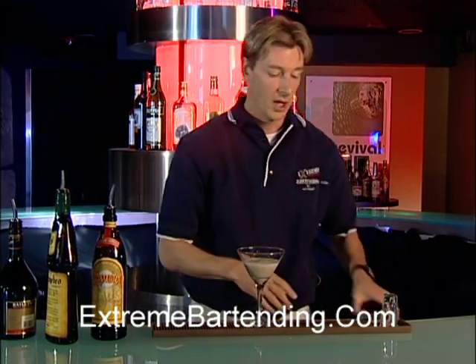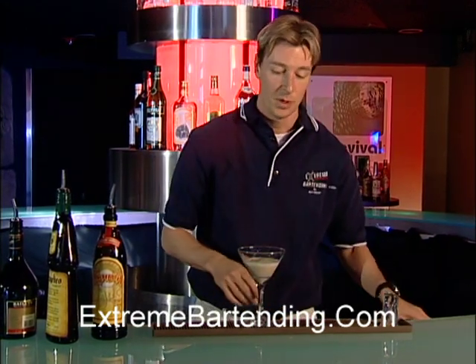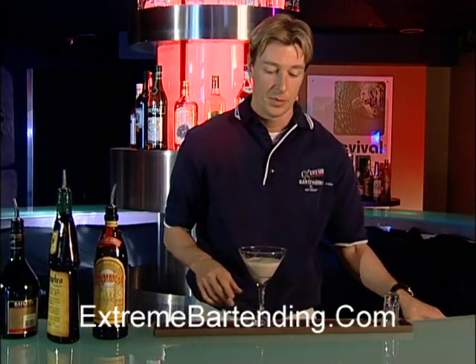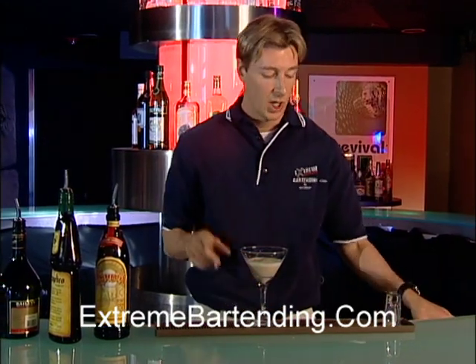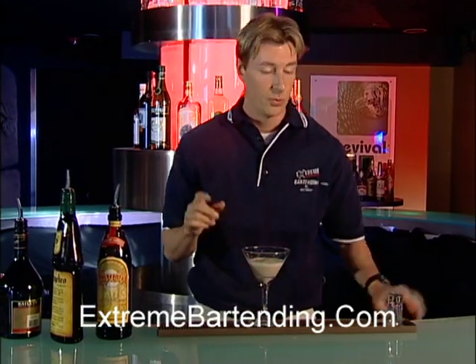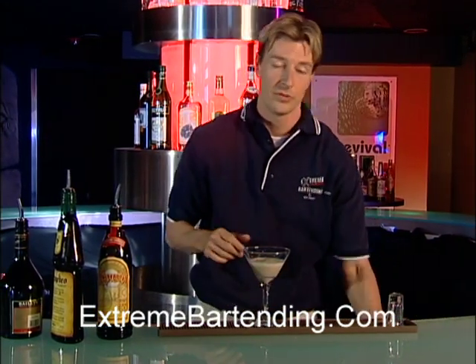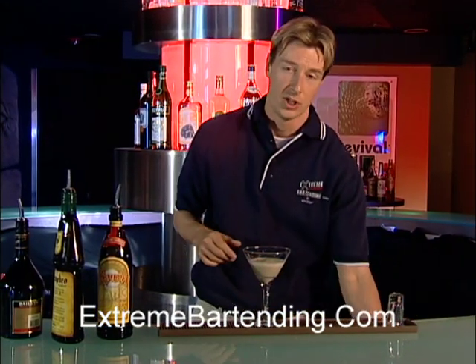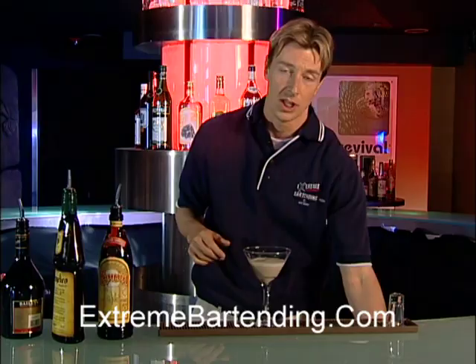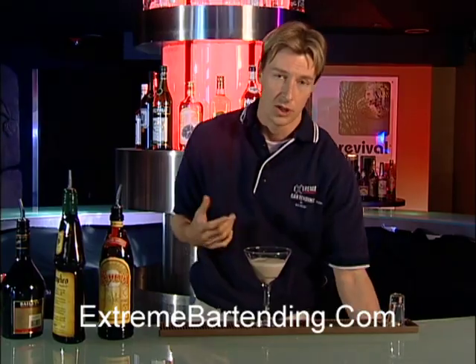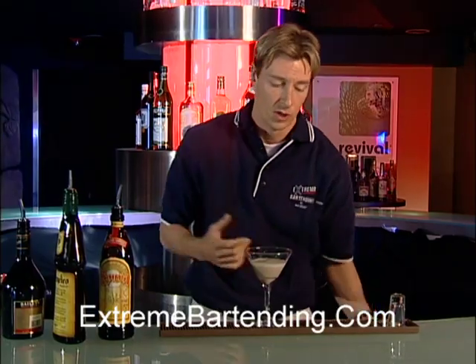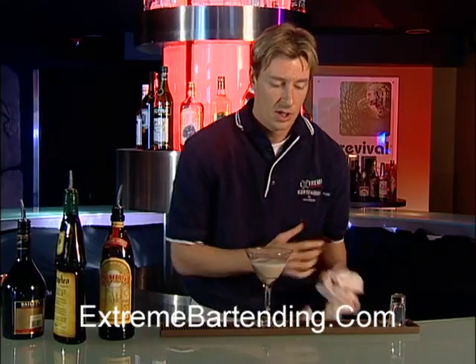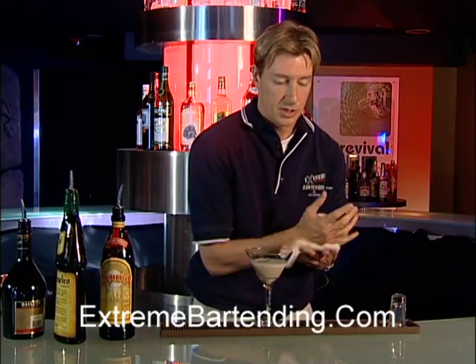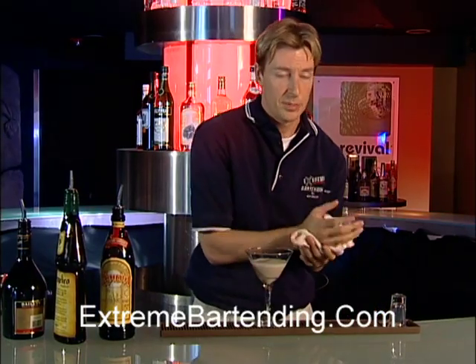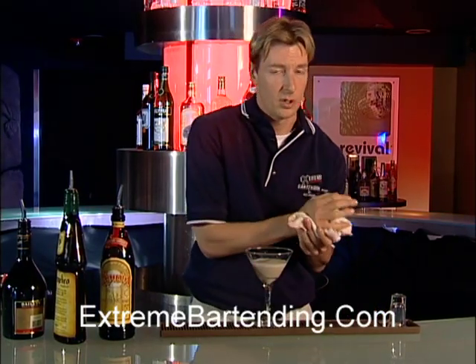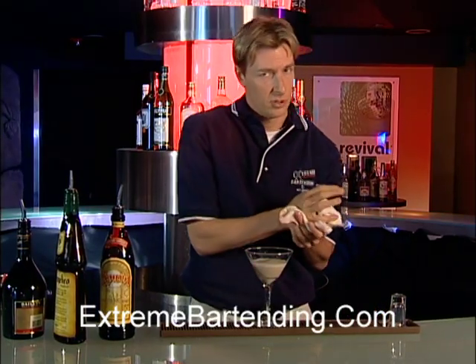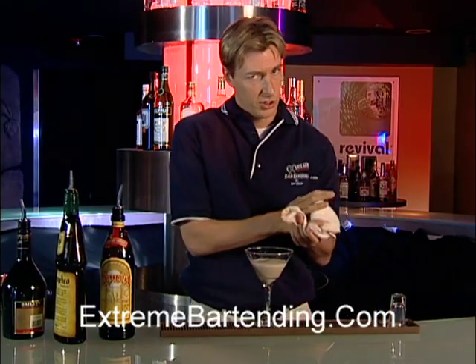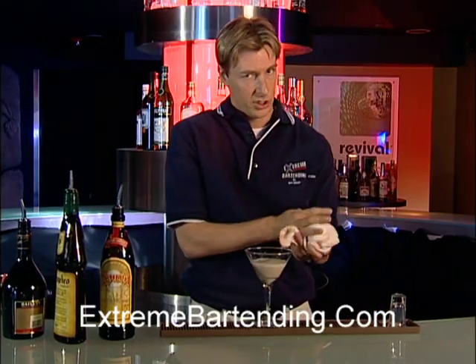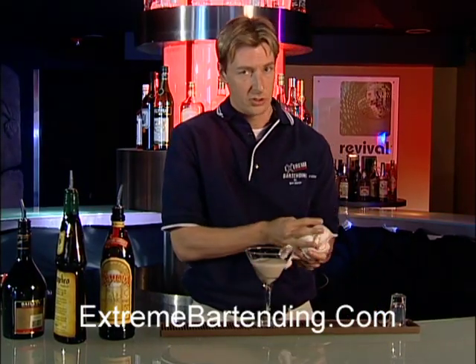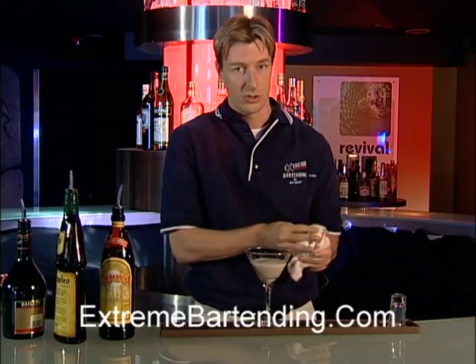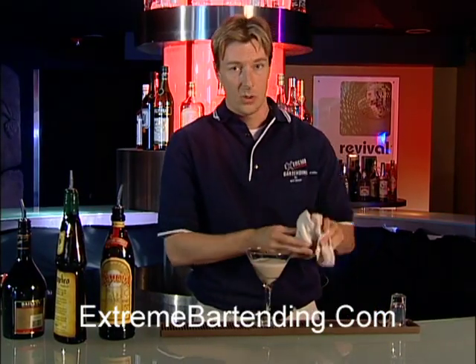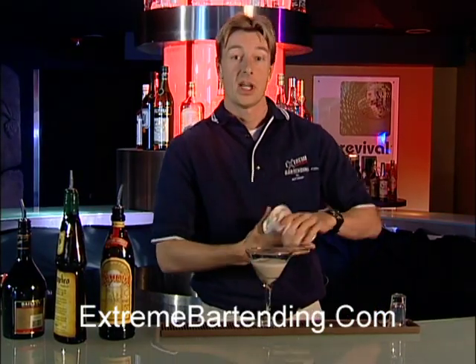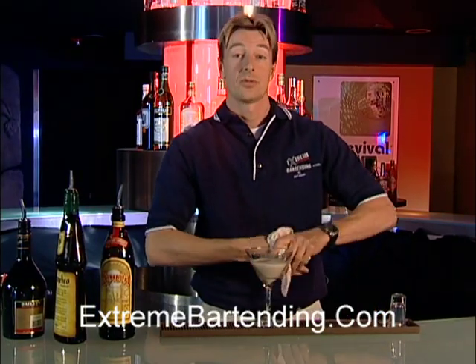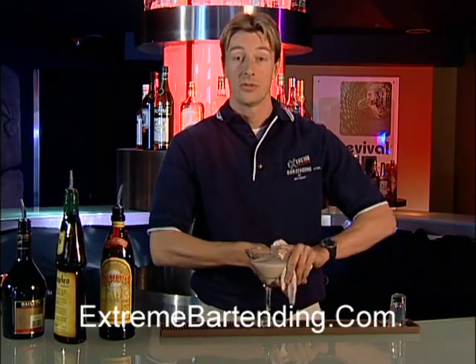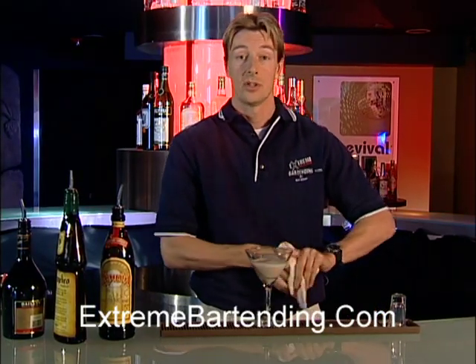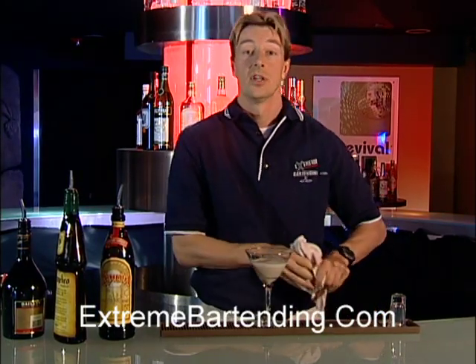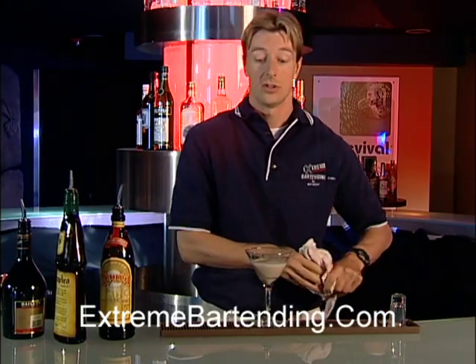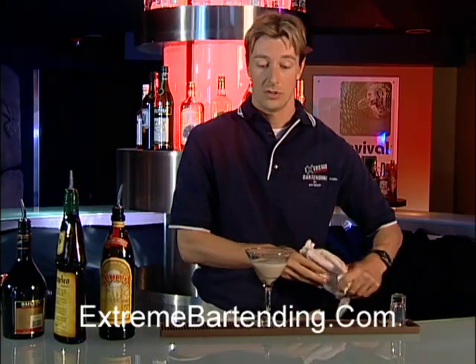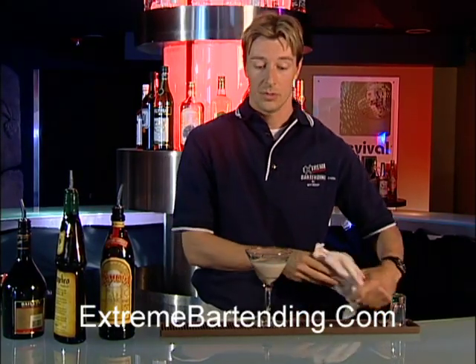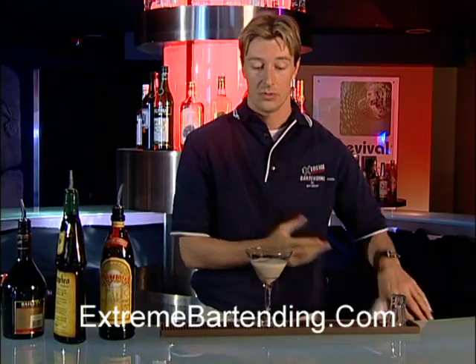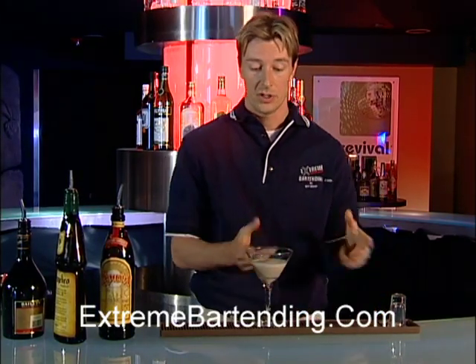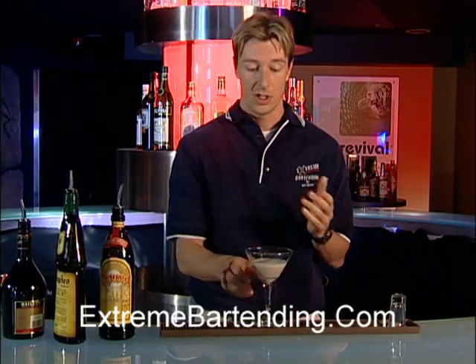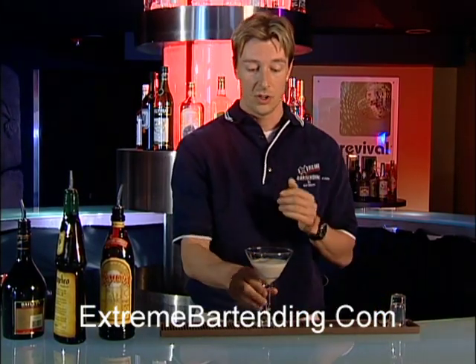Now remember, be careful with the Frangelico. Some people are allergic to nuts, so you should always ask before you serve something like a Frangelico.